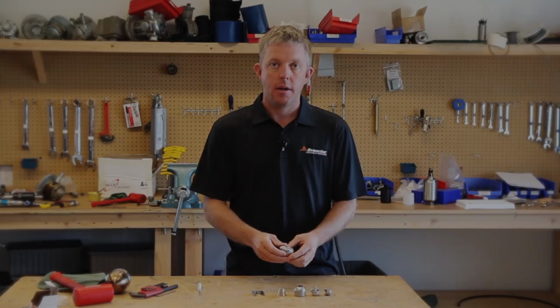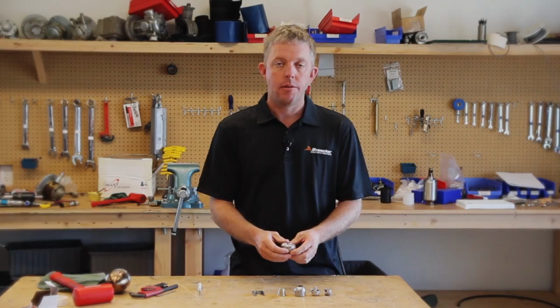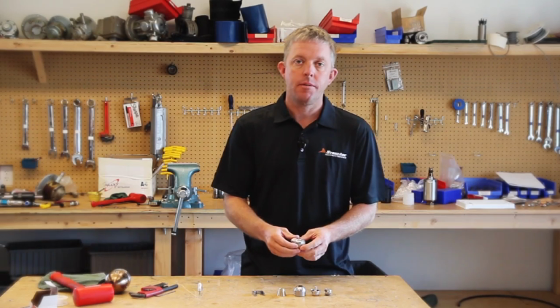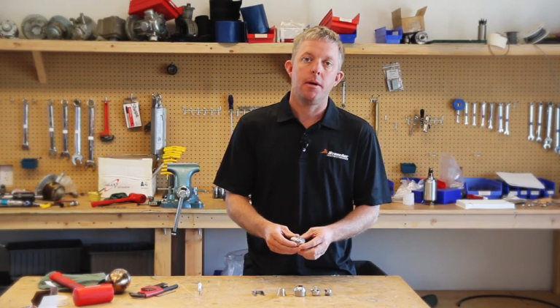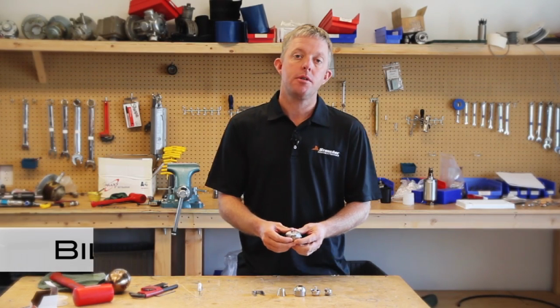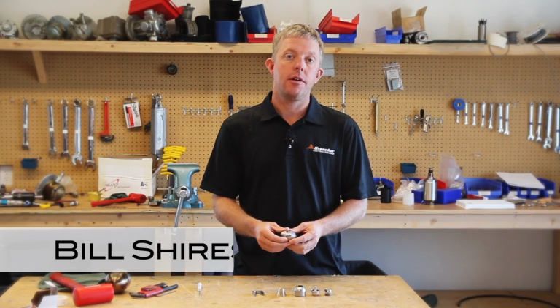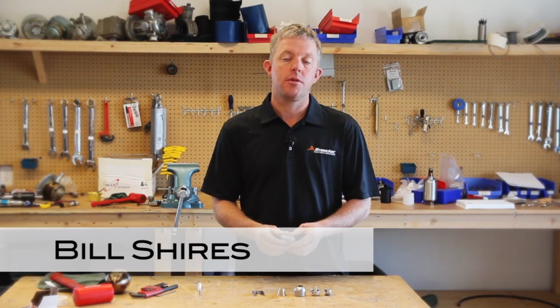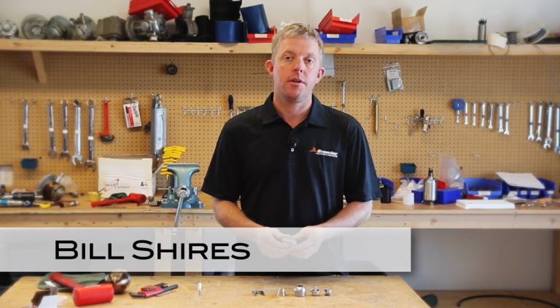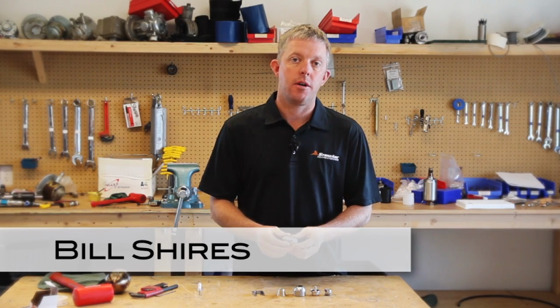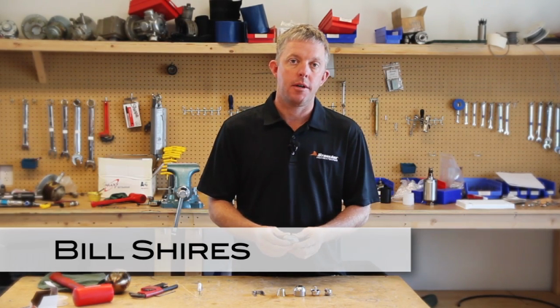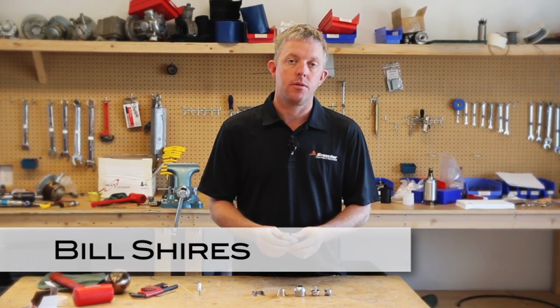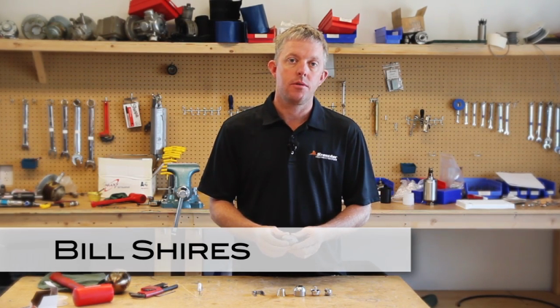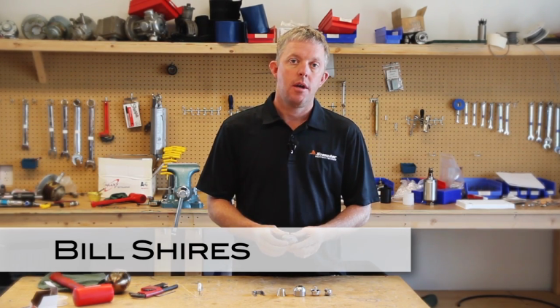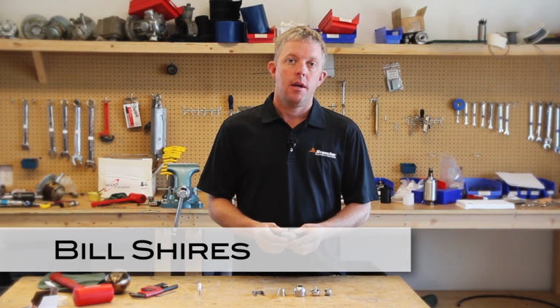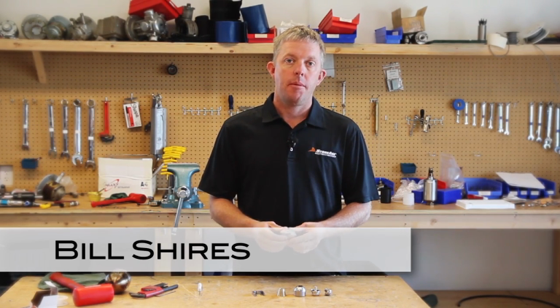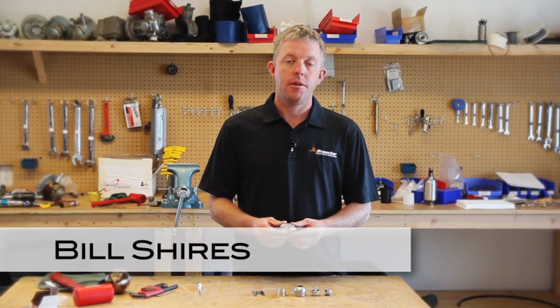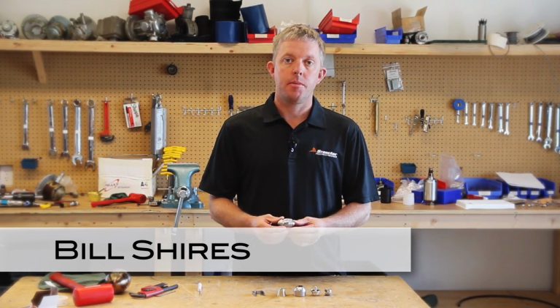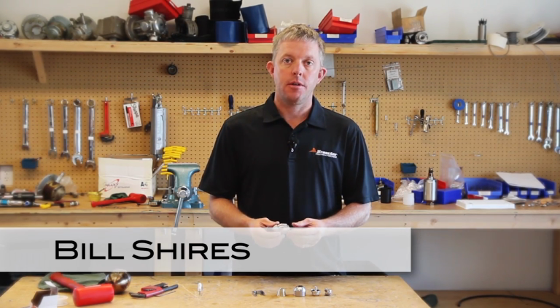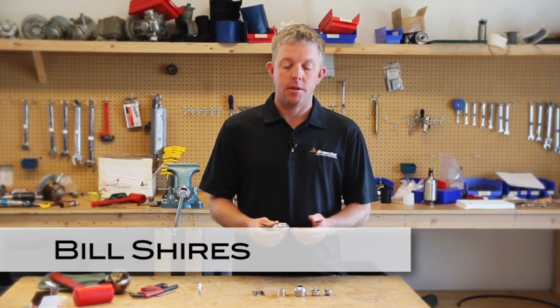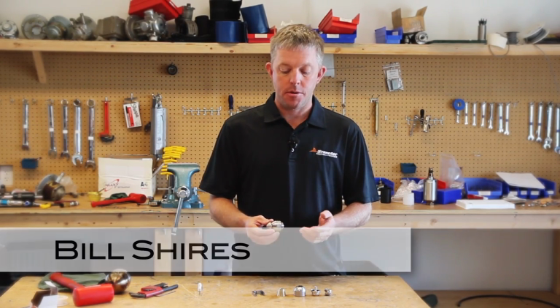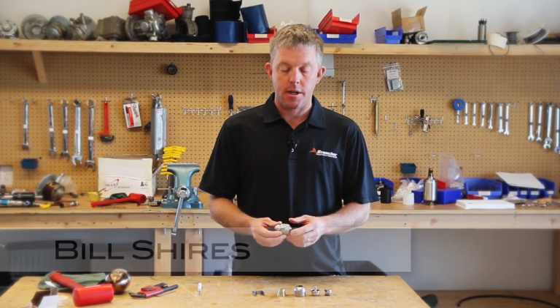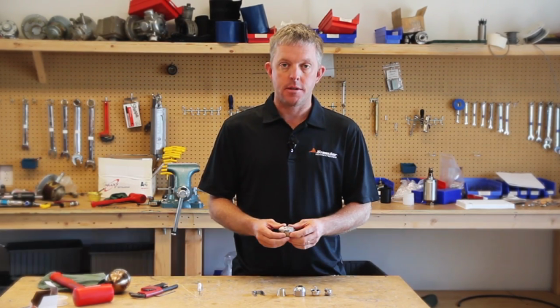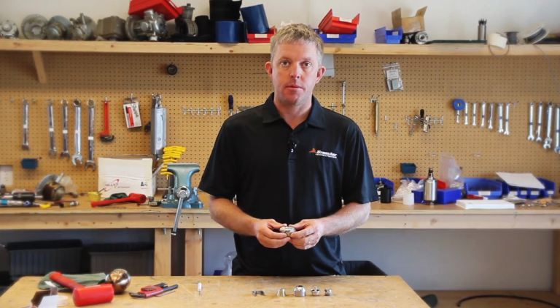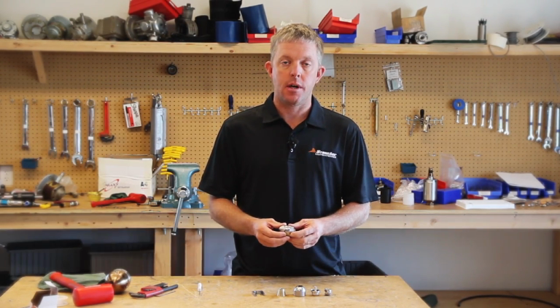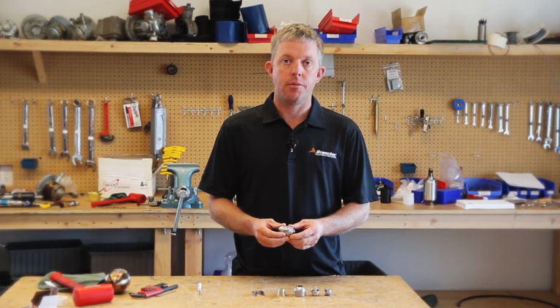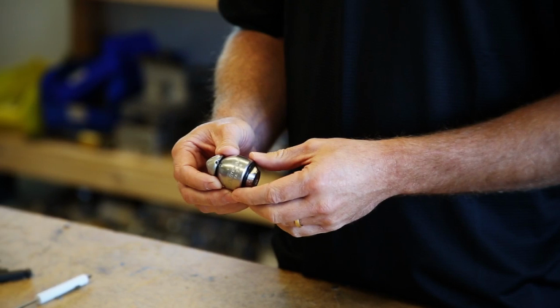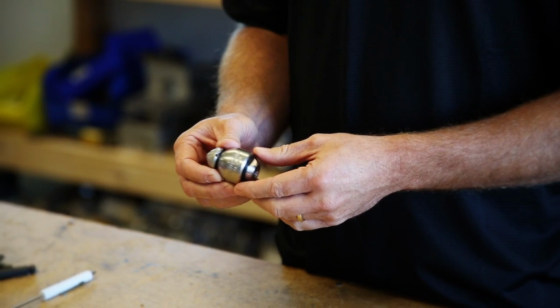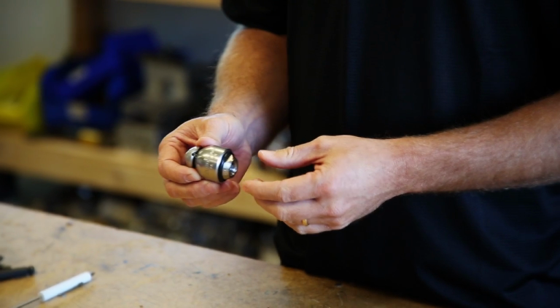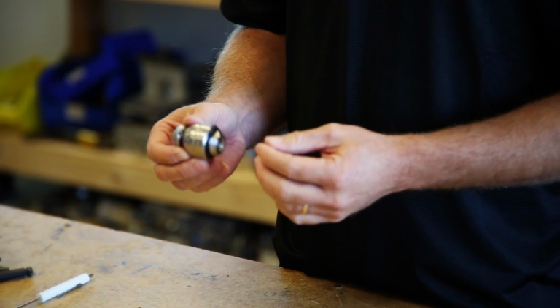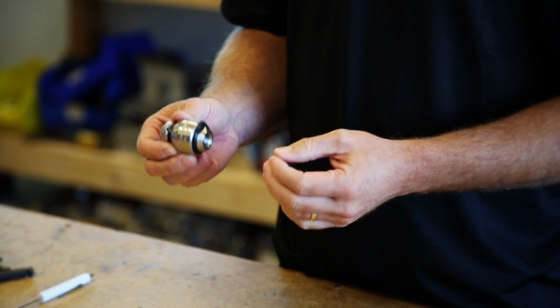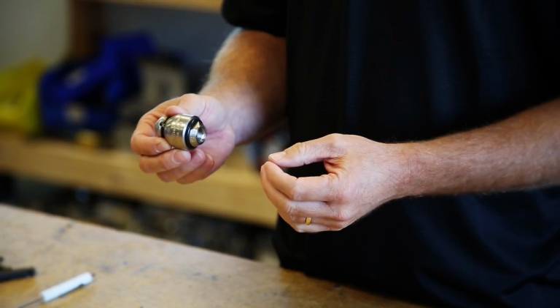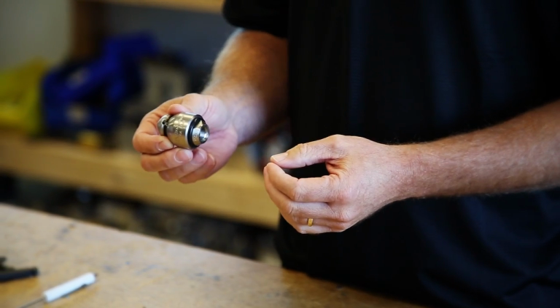Hello everyone, I'm Bill Shires with Stone Age Water Blast Tools and I'm here to explain and demonstrate some design improvements we've made for the 2-inch Badger.